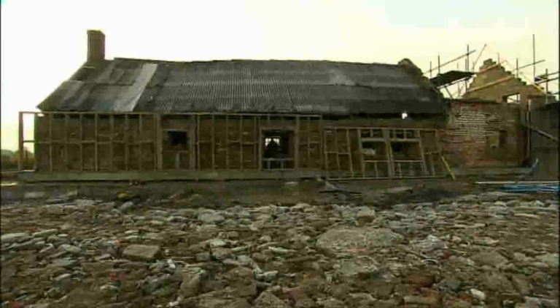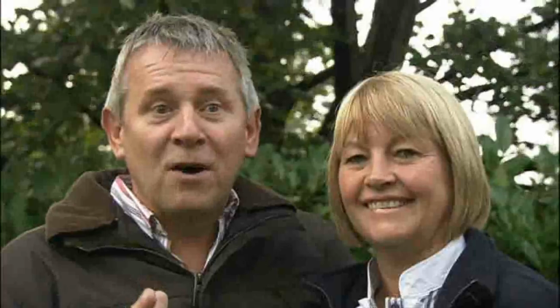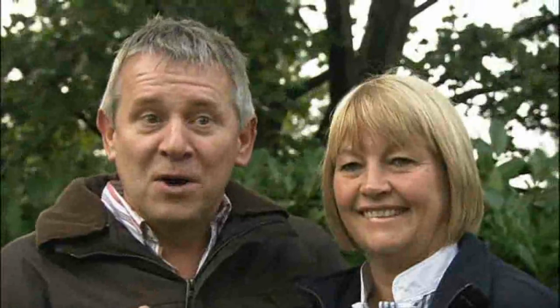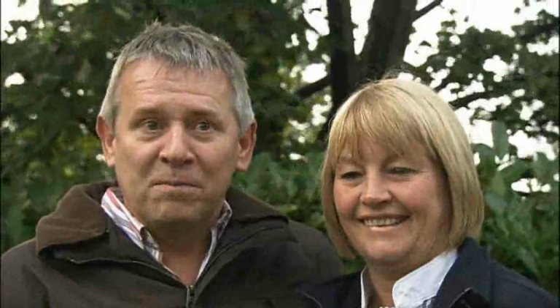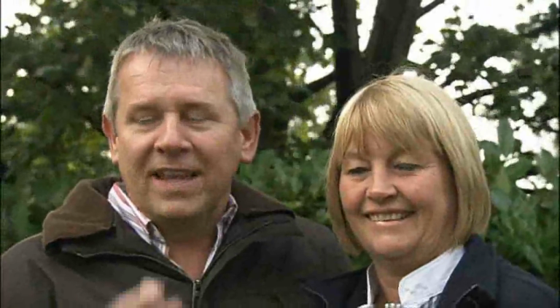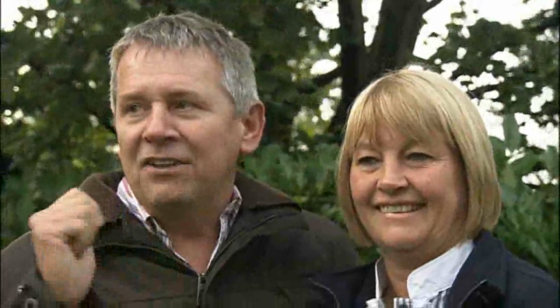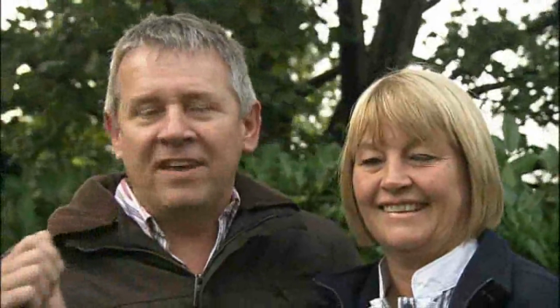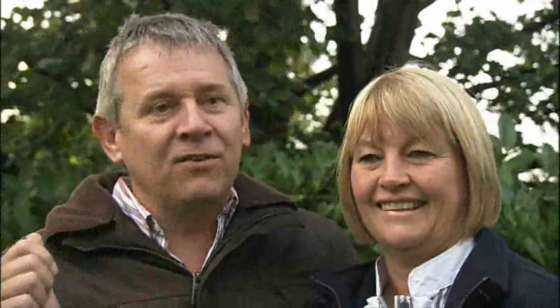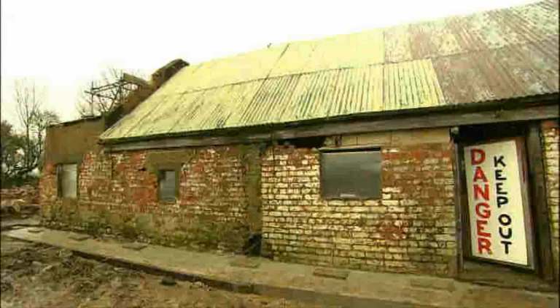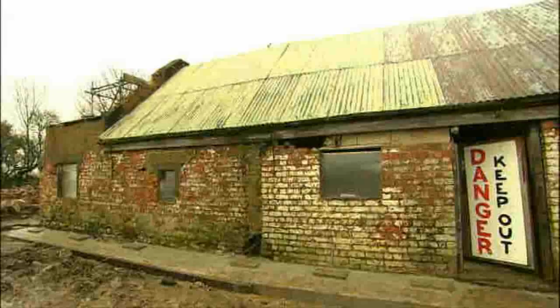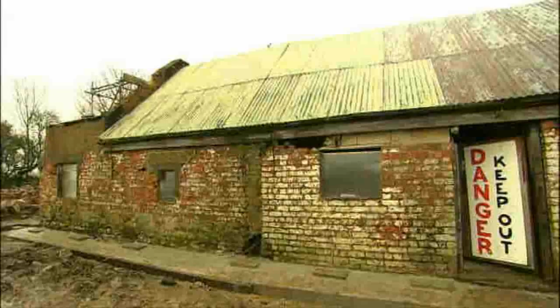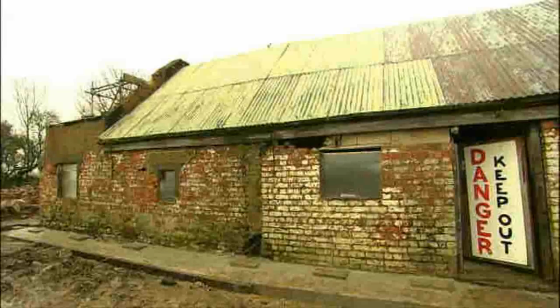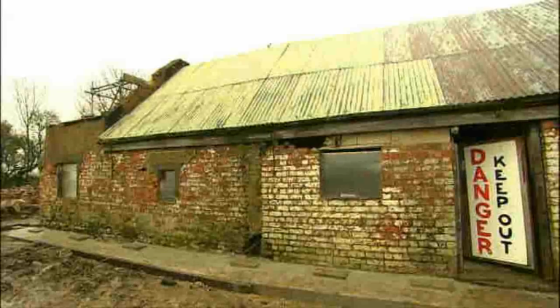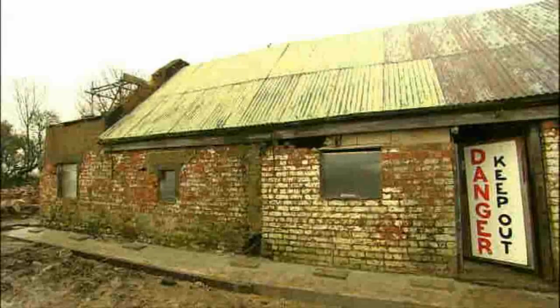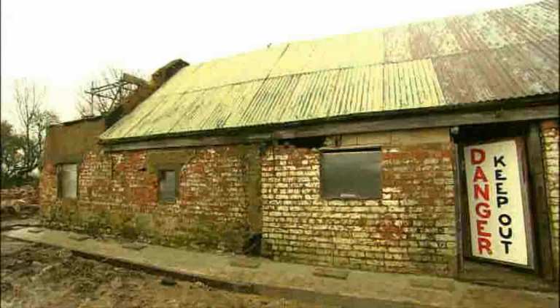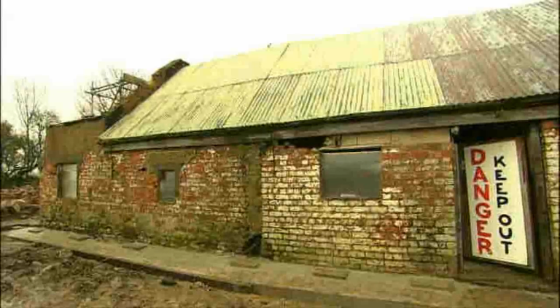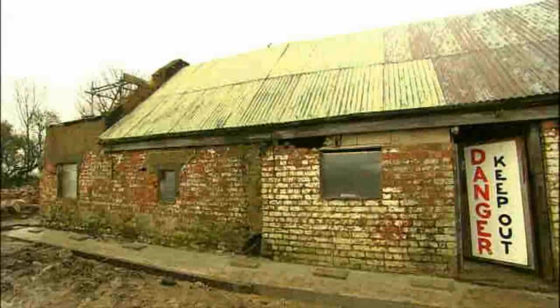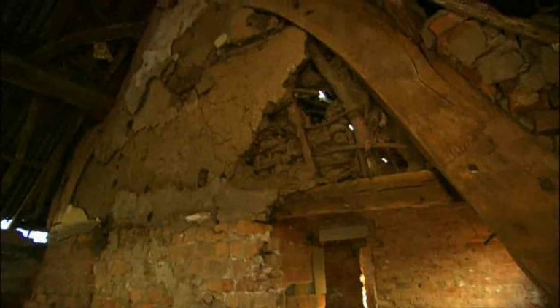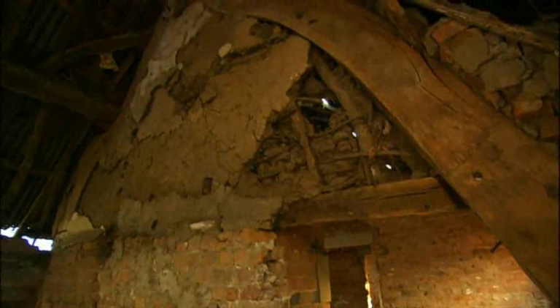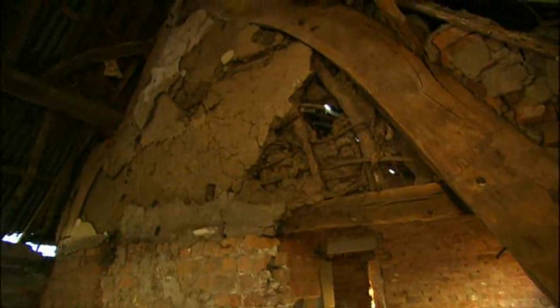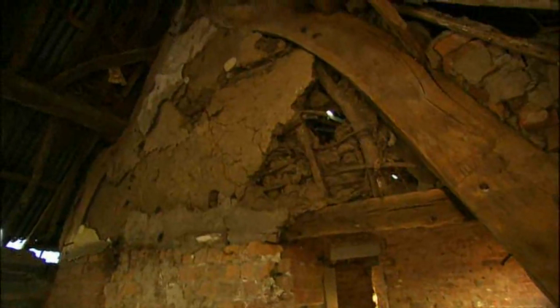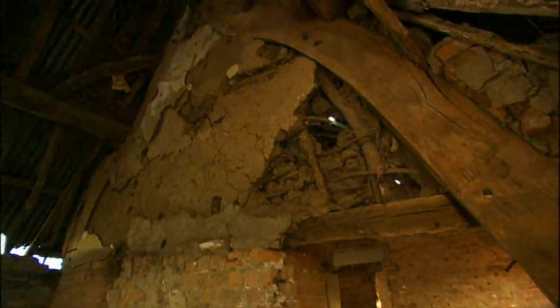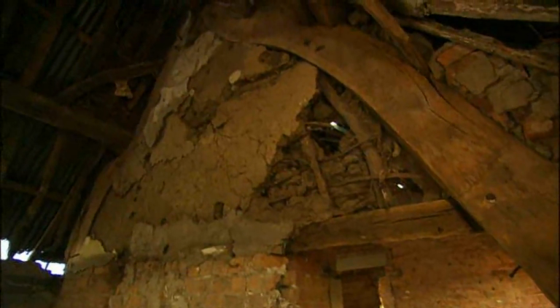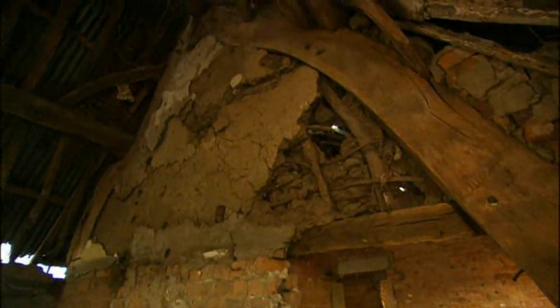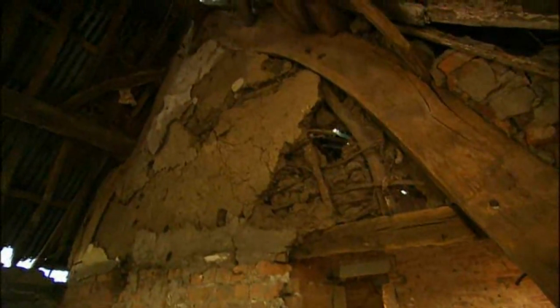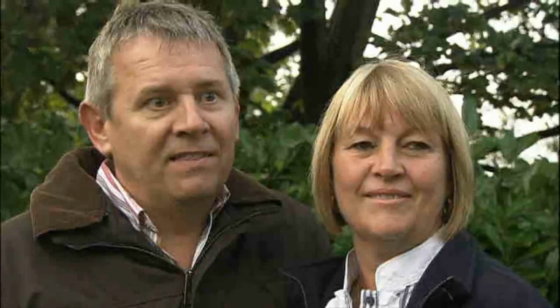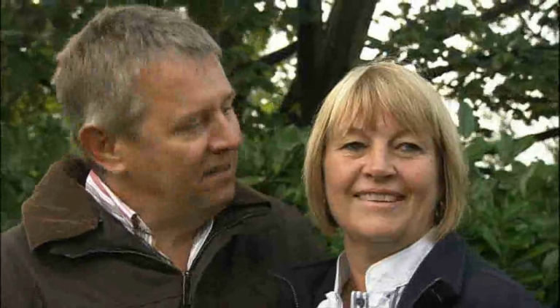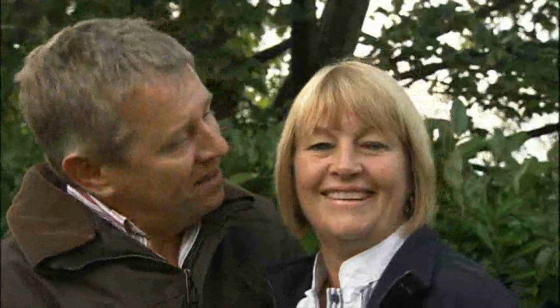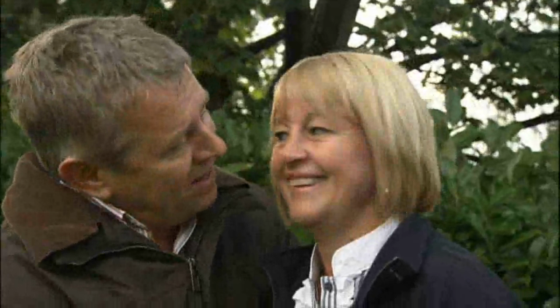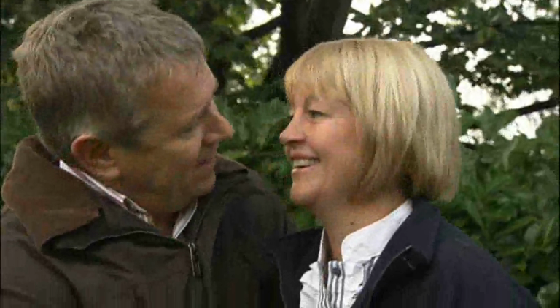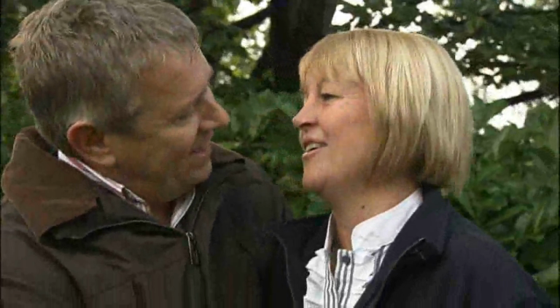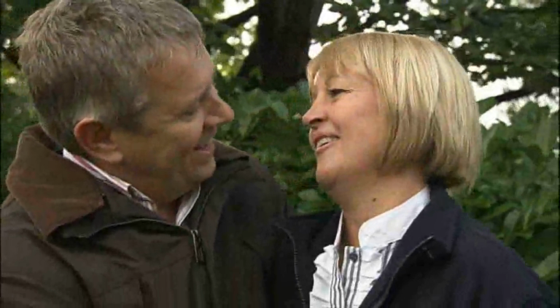Sue phoned me up and she said you've got to go and see this house — it's a really, really old building. Once you've been in love with it, that's it, isn't it?